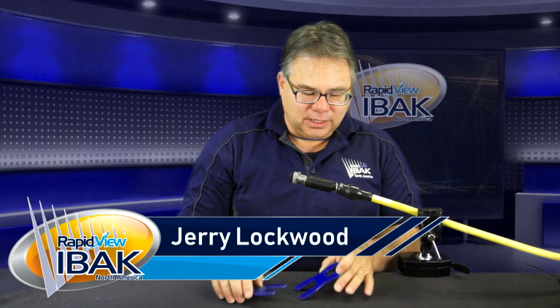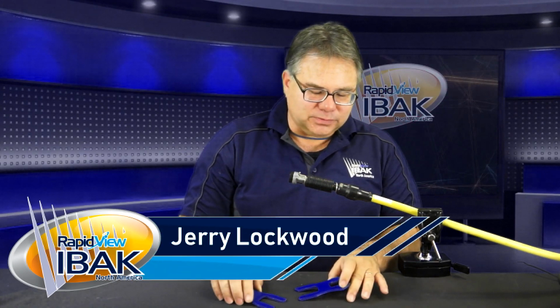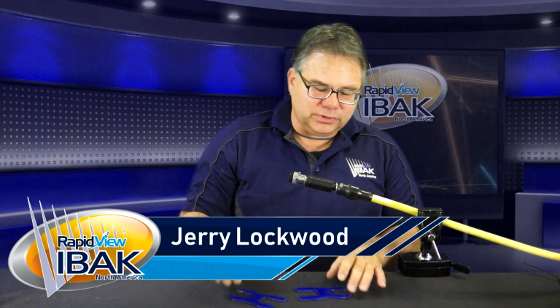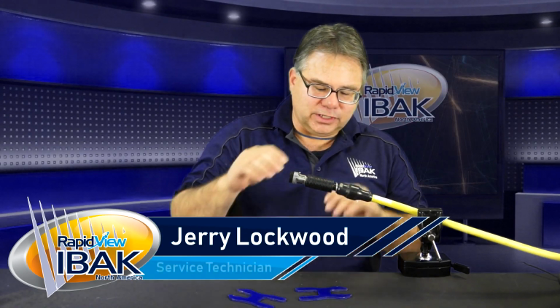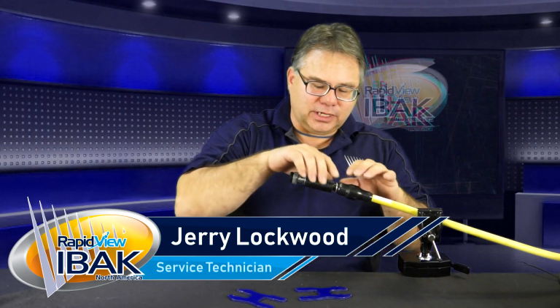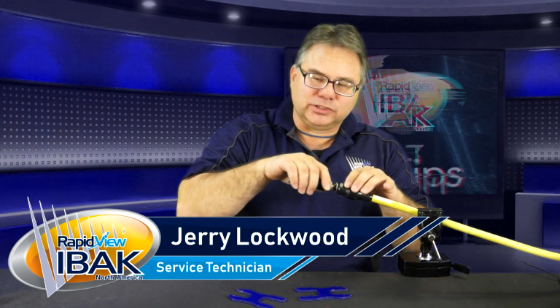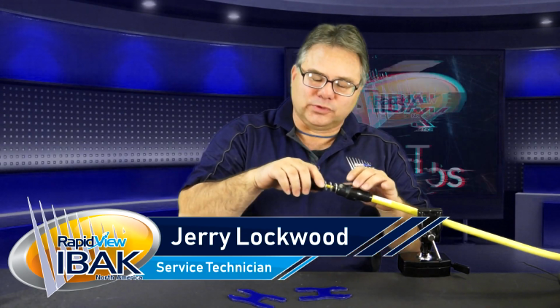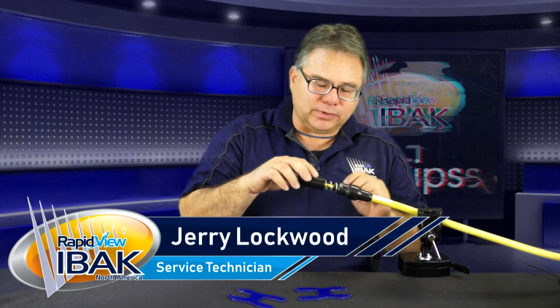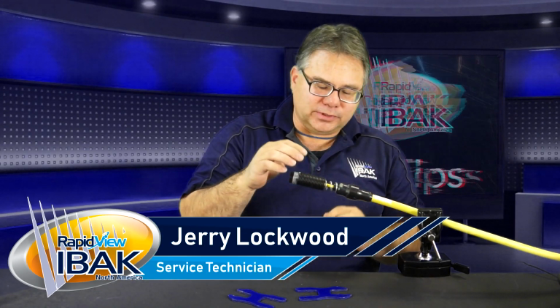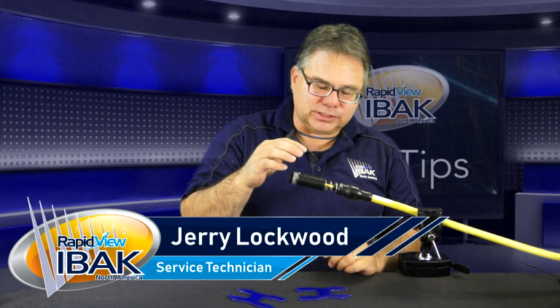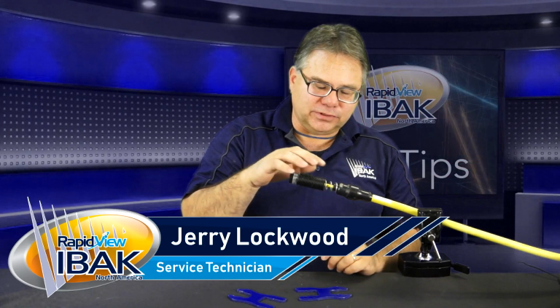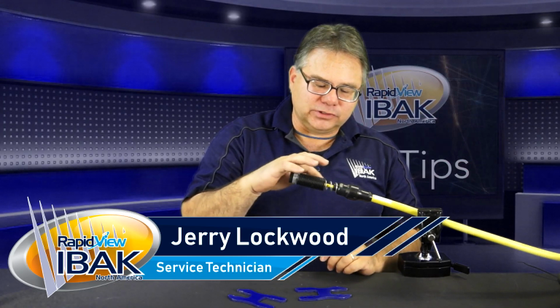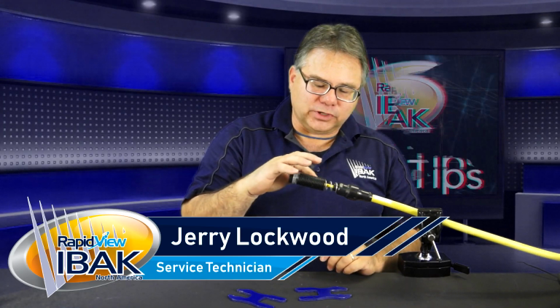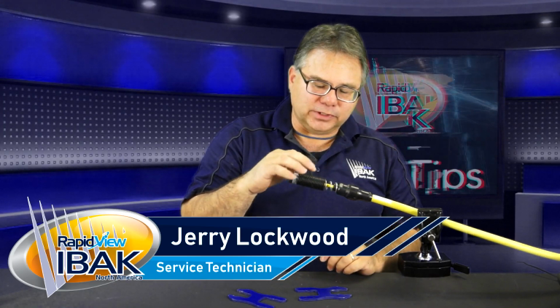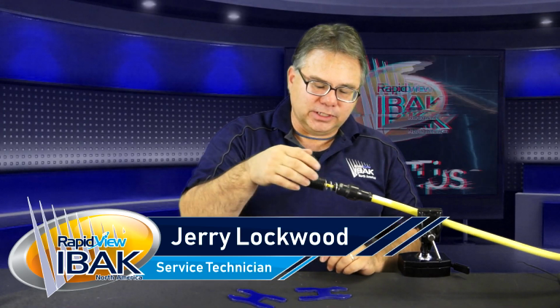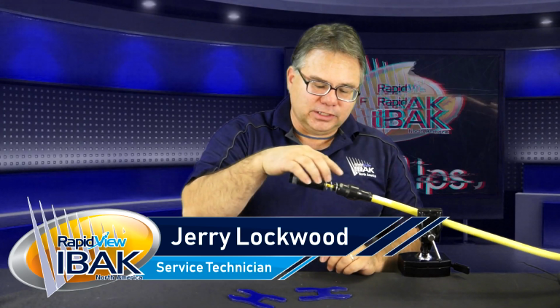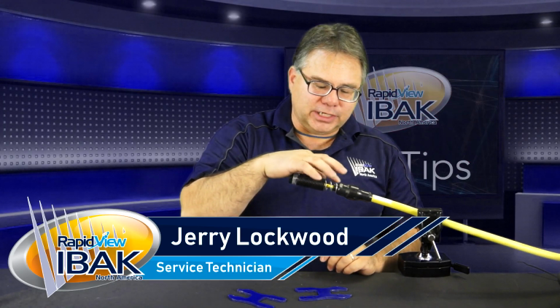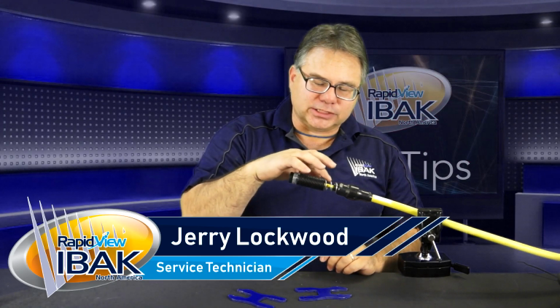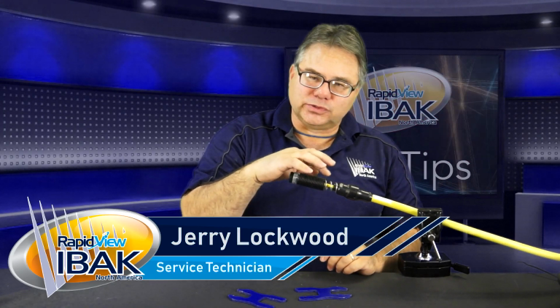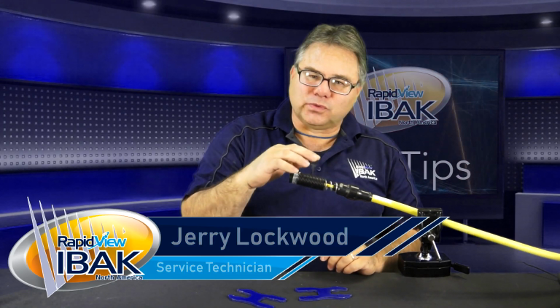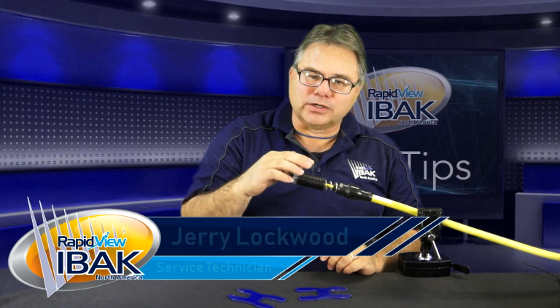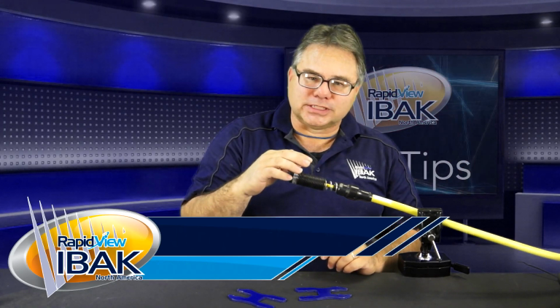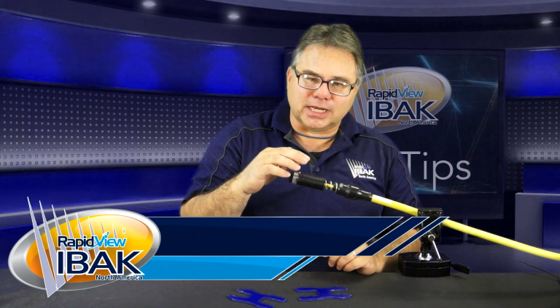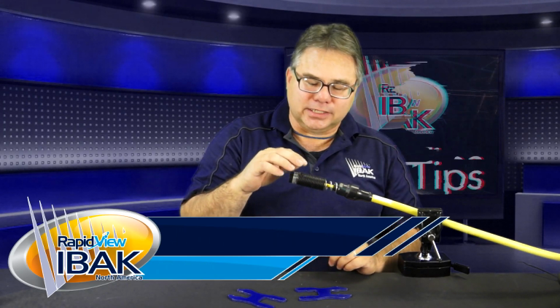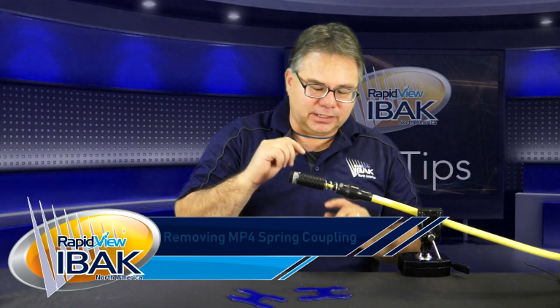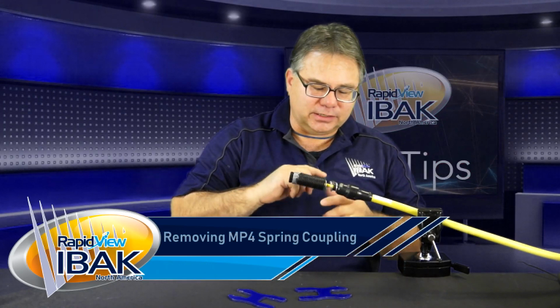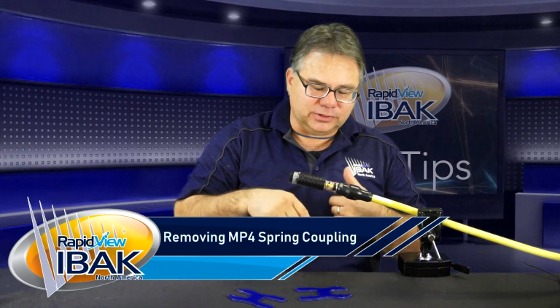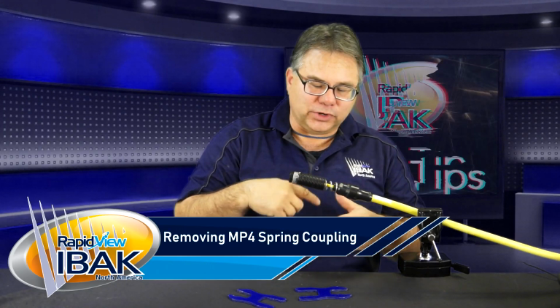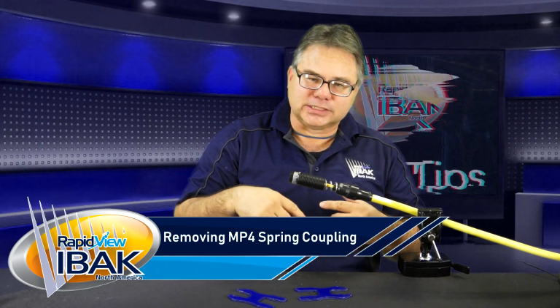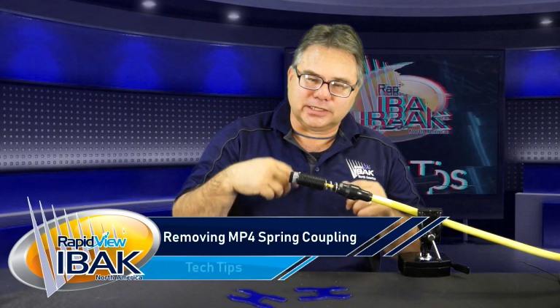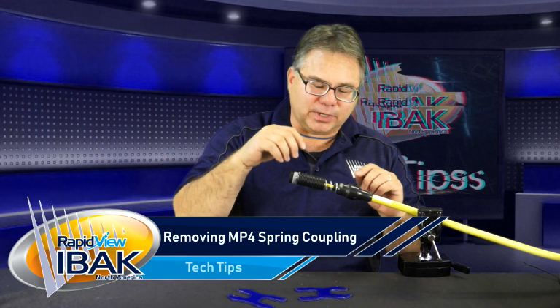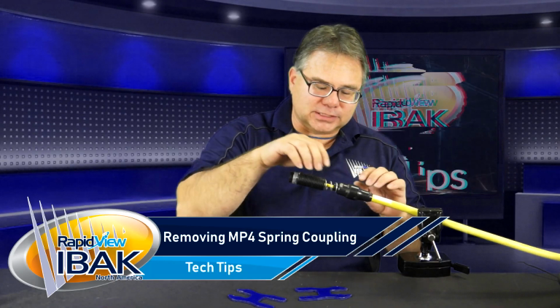It's important to know how to do it properly, because if you don't do it properly, you can actually twist the wires inside and they'll break inside the epoxy.